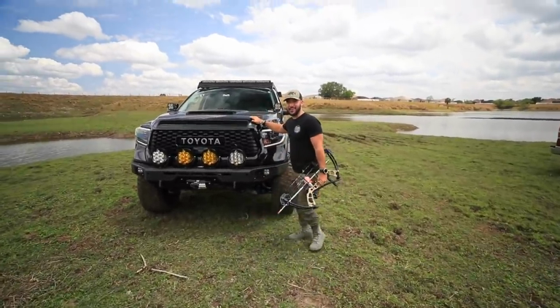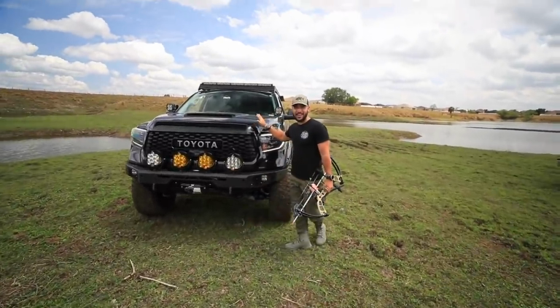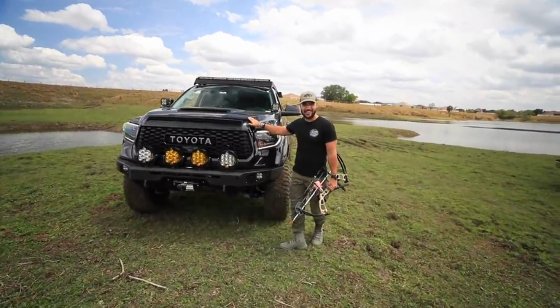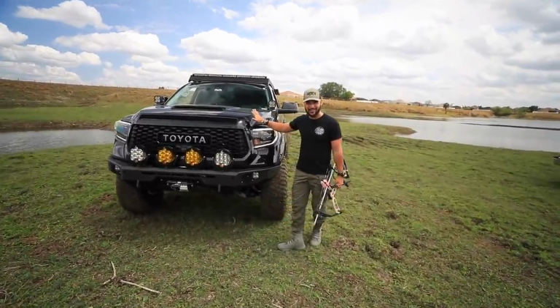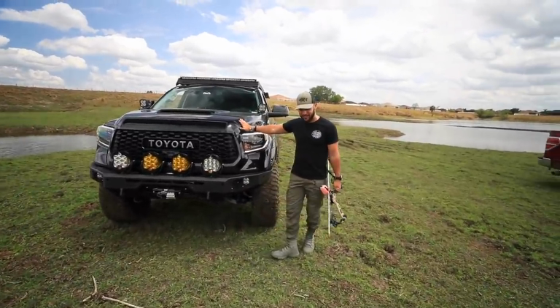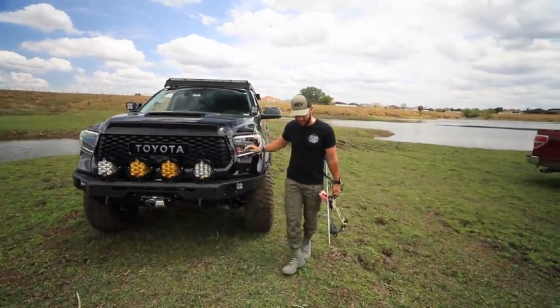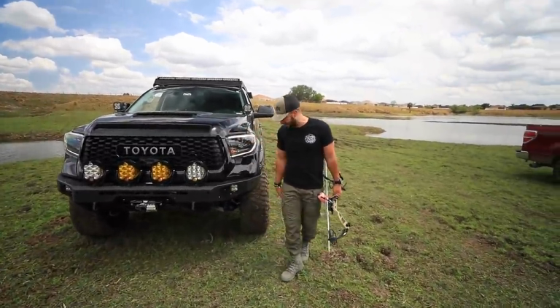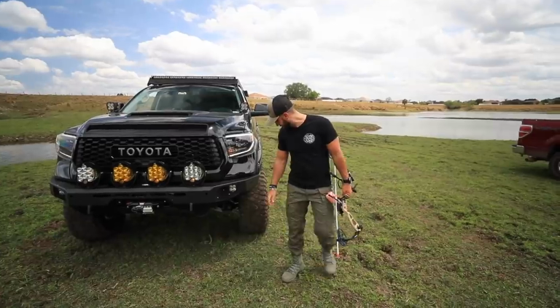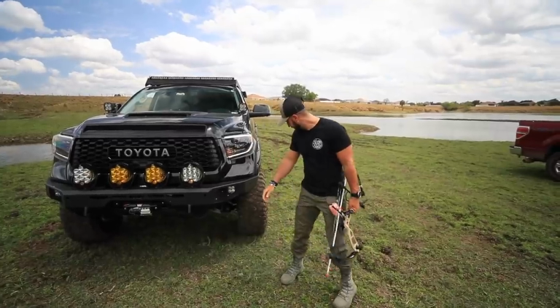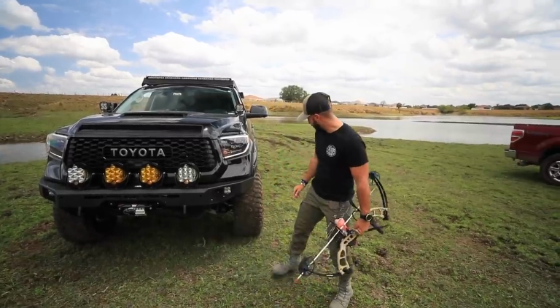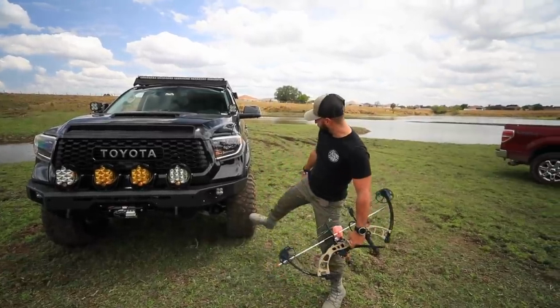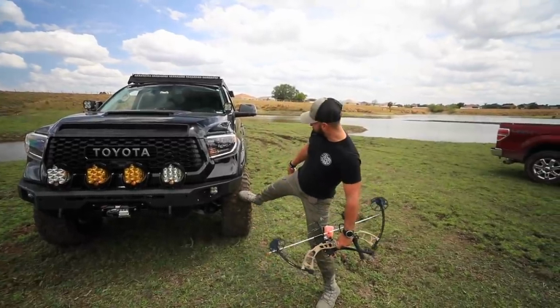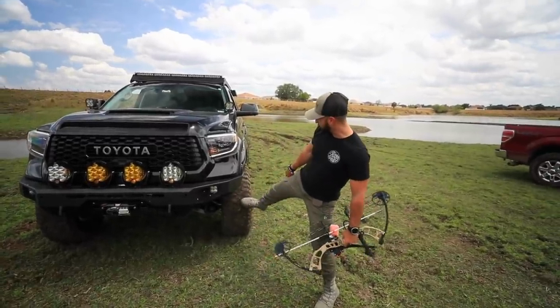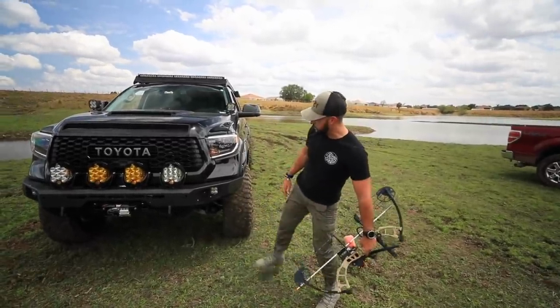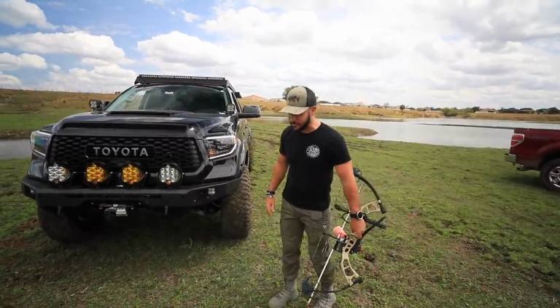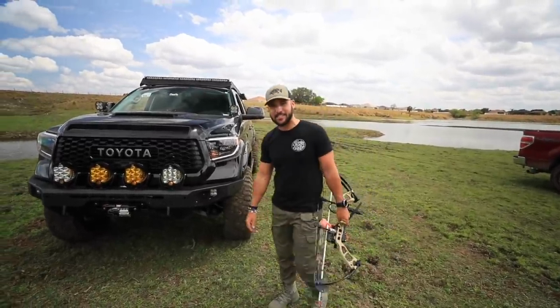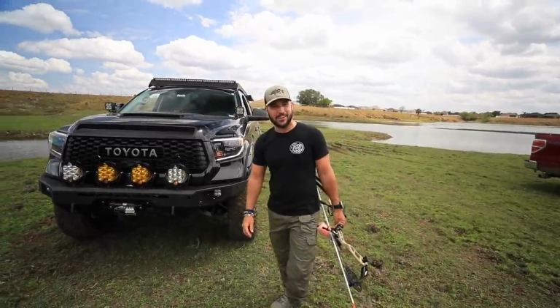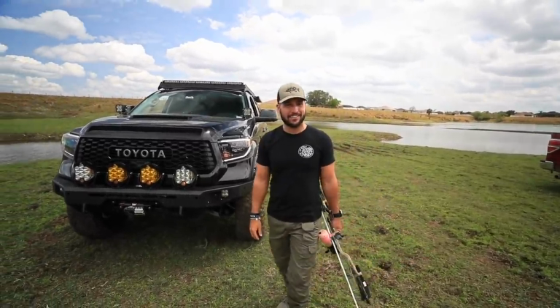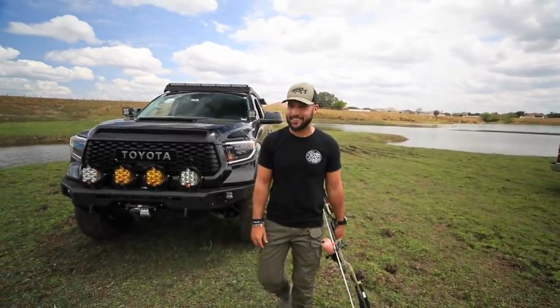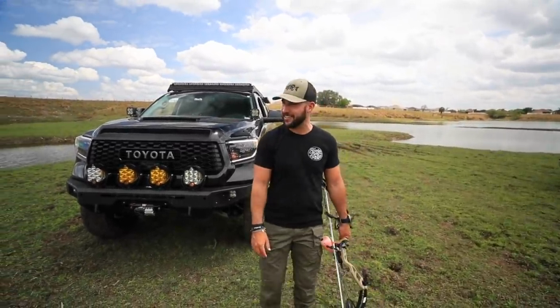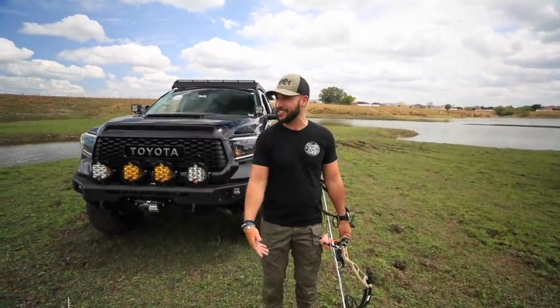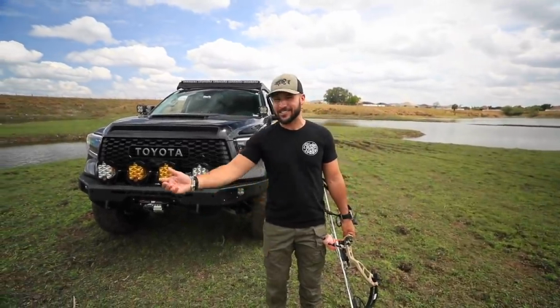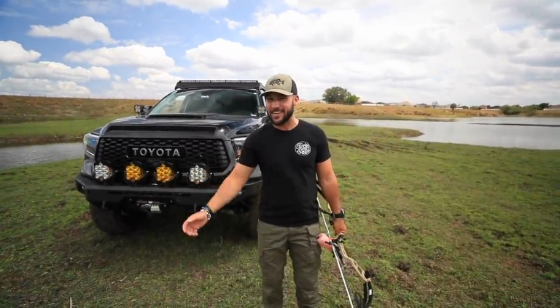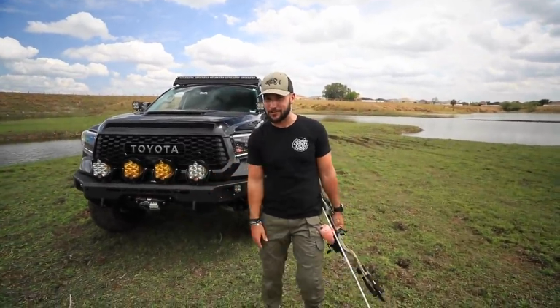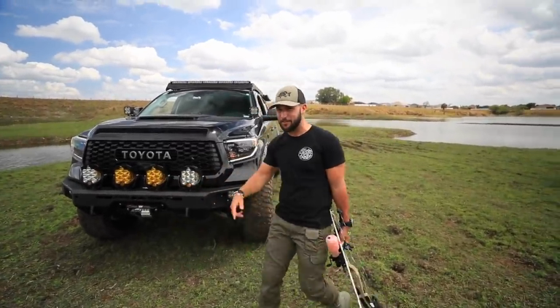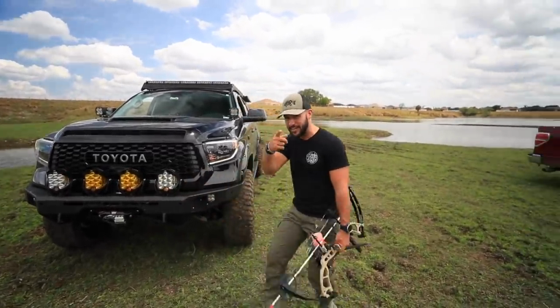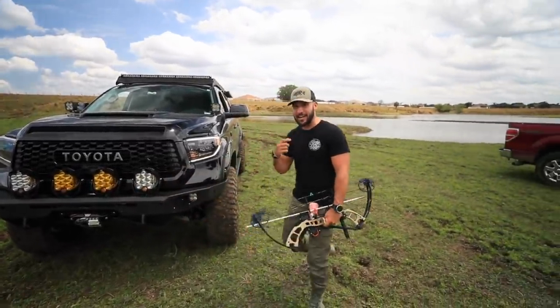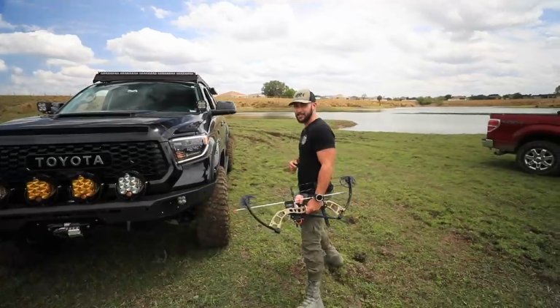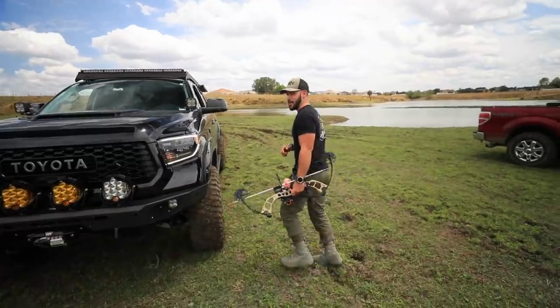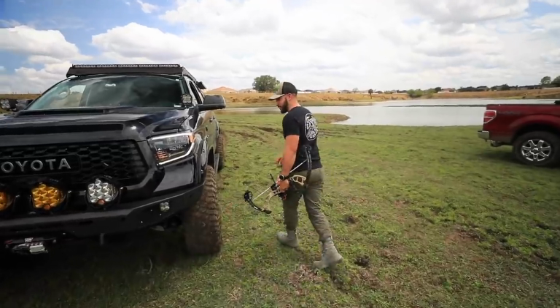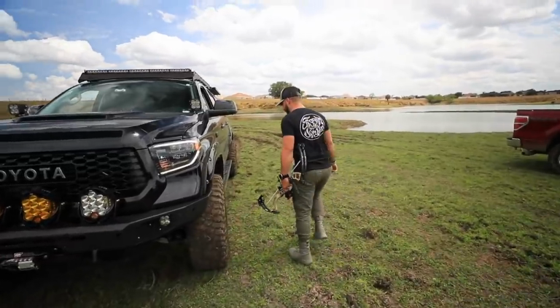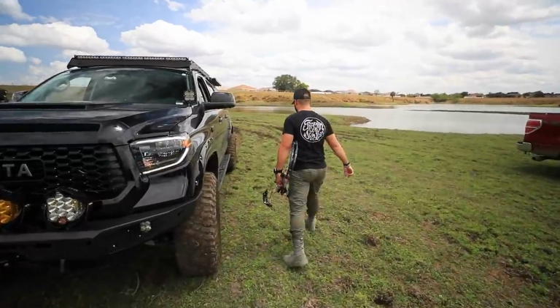I'm very proud of the old girl, man. She handled really, really well — got the big old mud cream BFGs on it and they just honestly ate through the mud, but I got some of the back I want to show you guys.